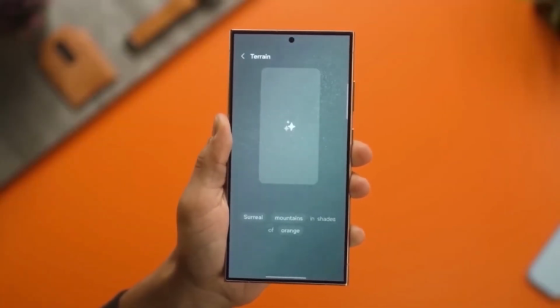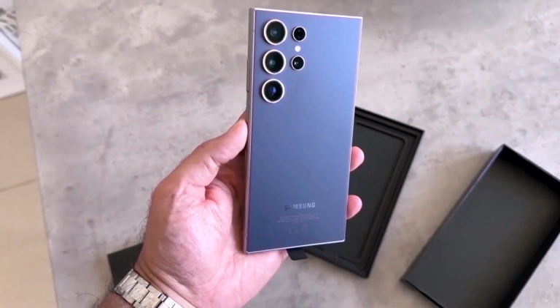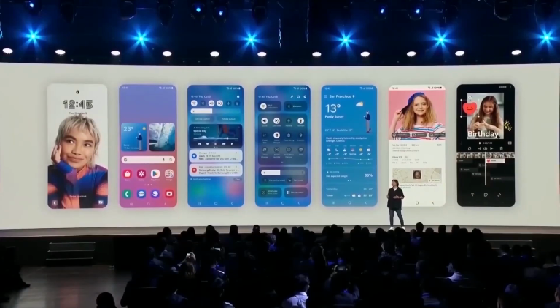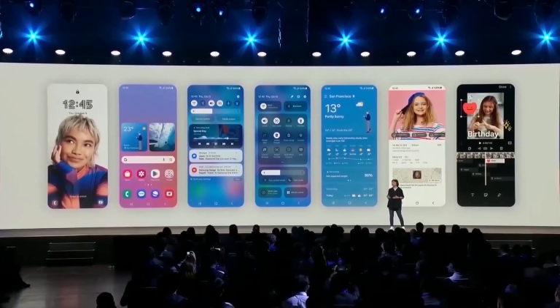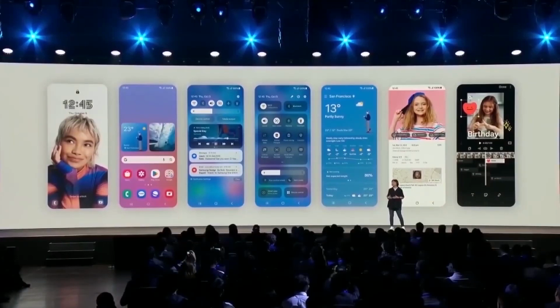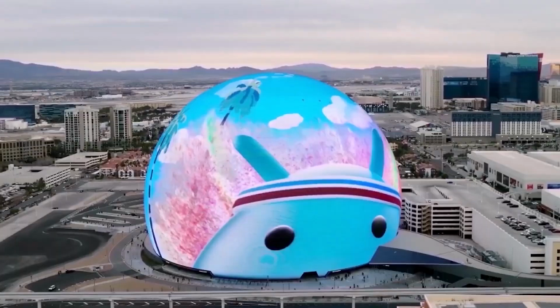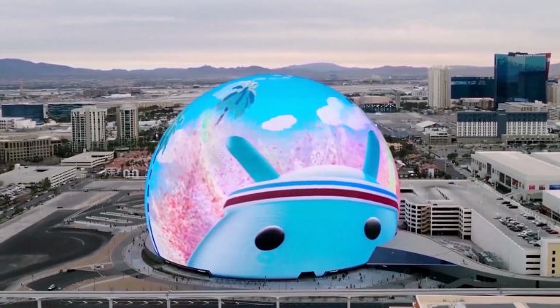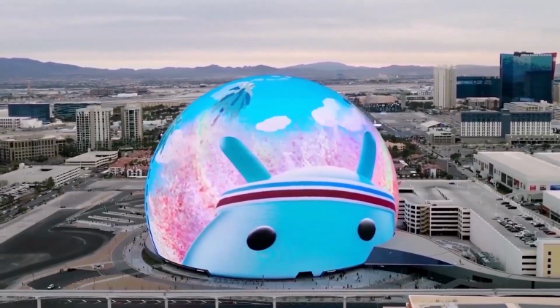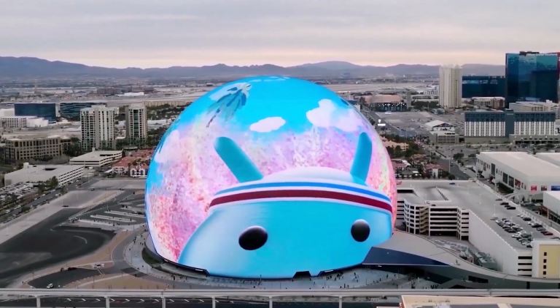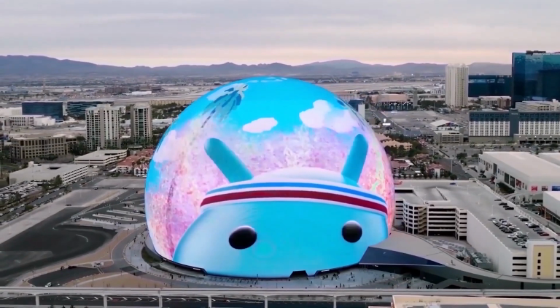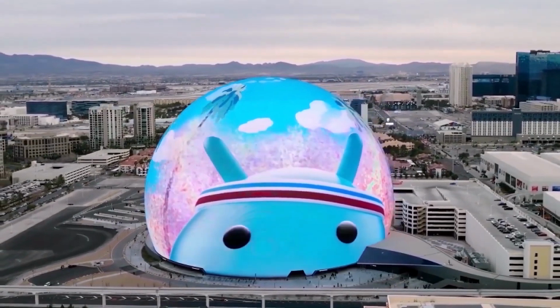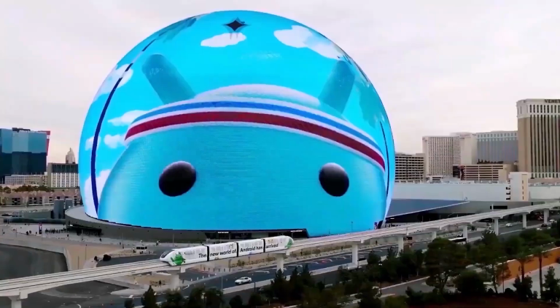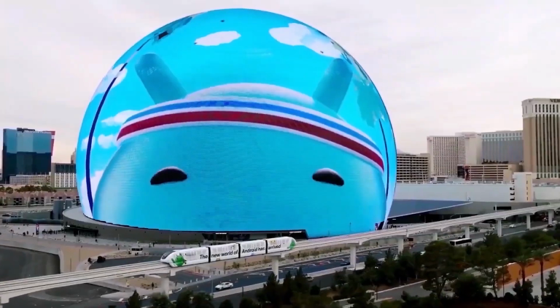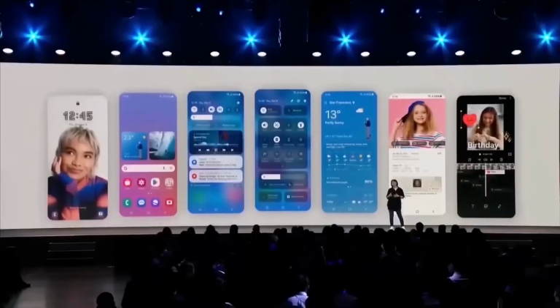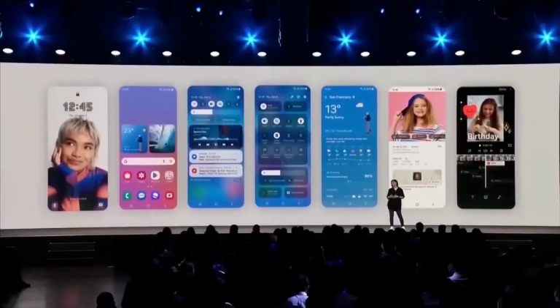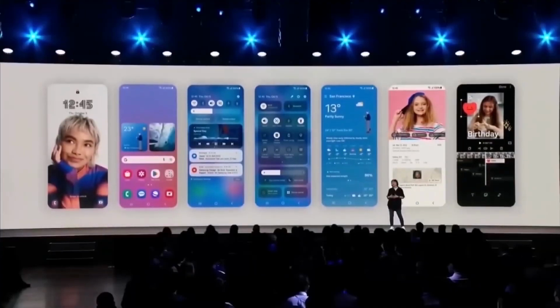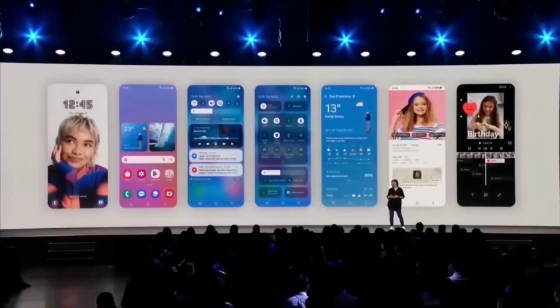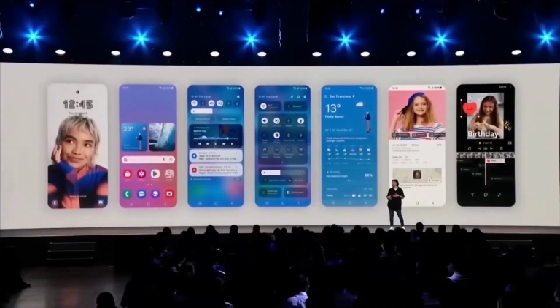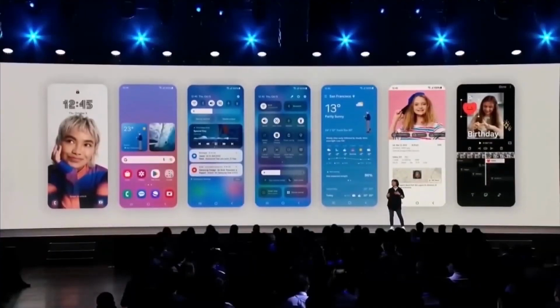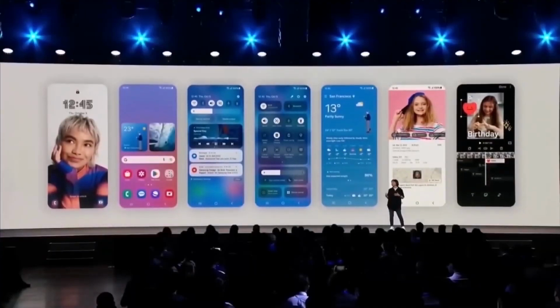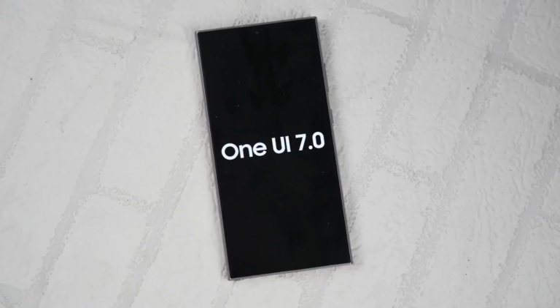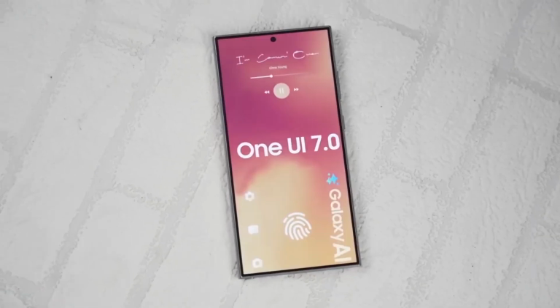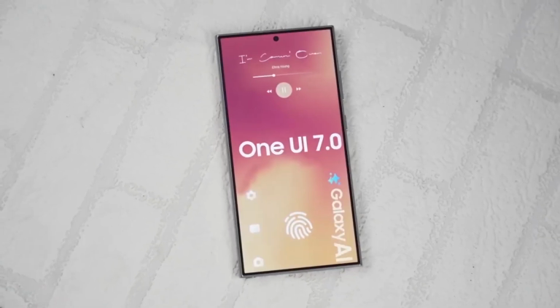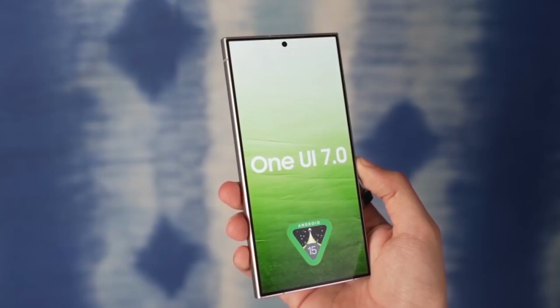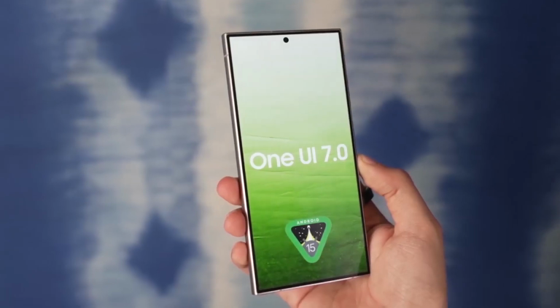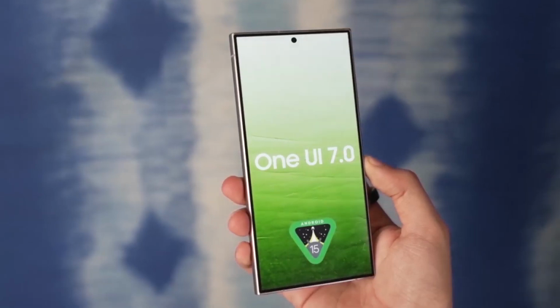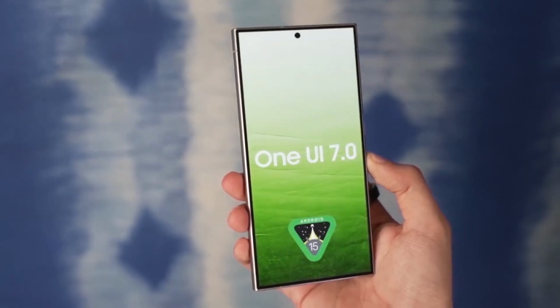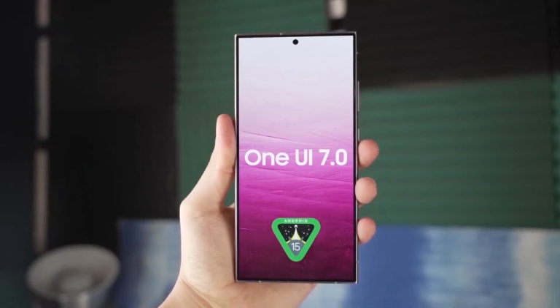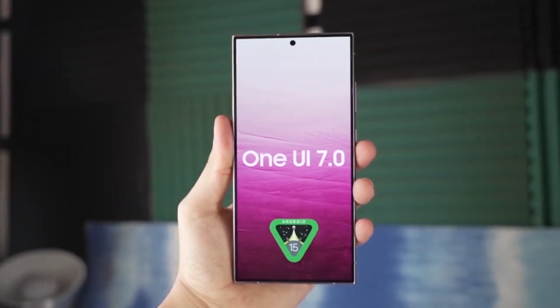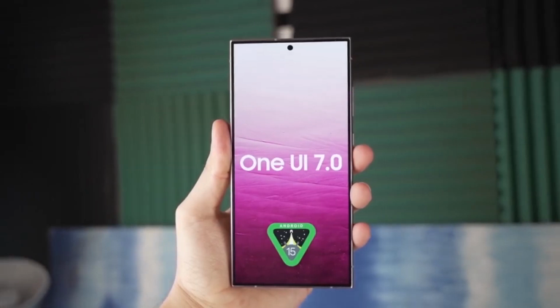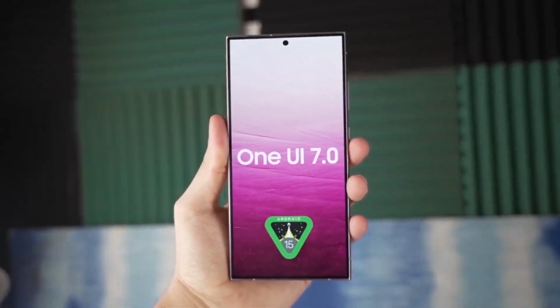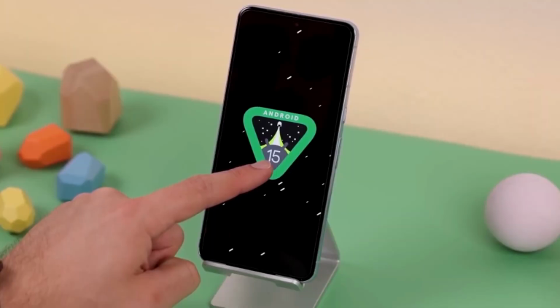That's all for today. Are you experiencing this issue with Gemini Live on your Galaxy S23? Let us know in the comments below.